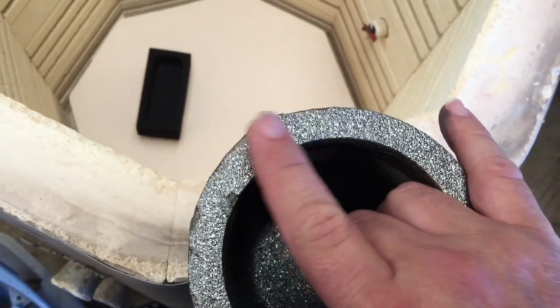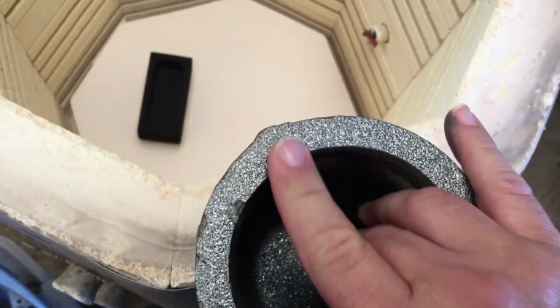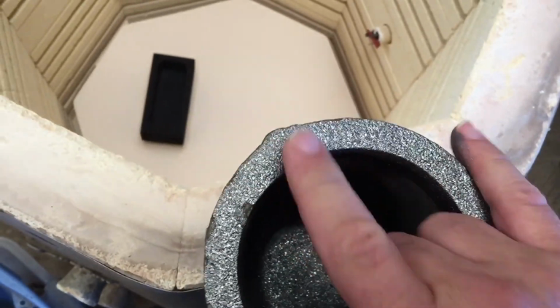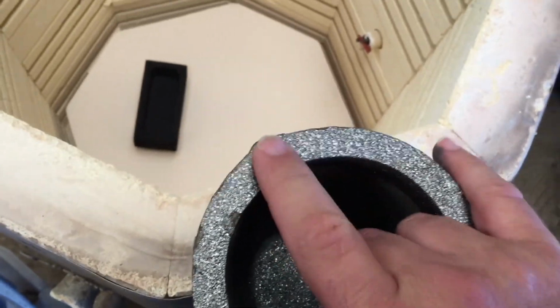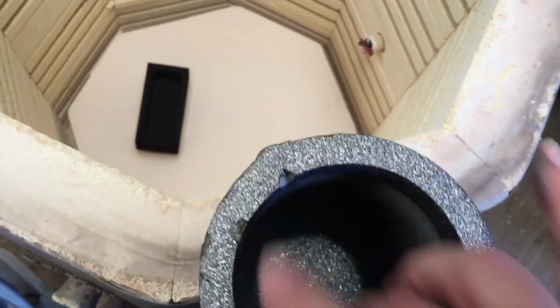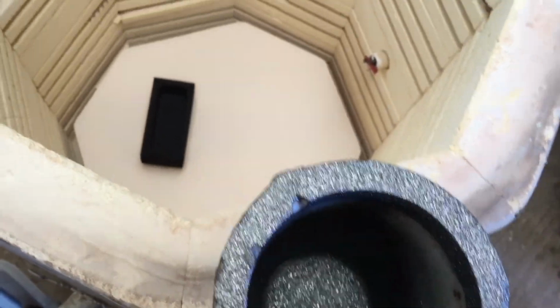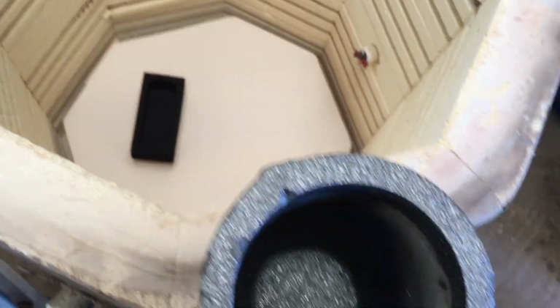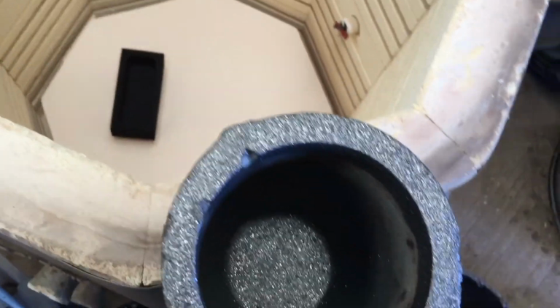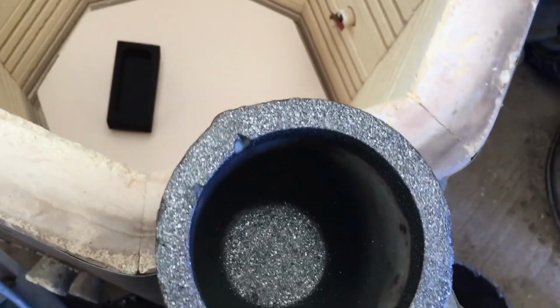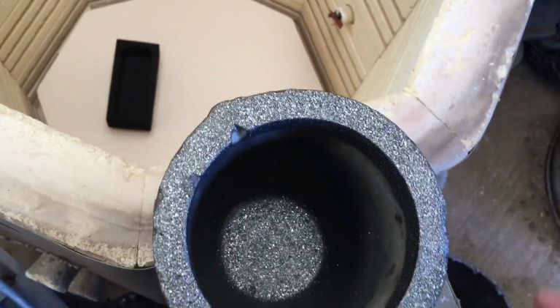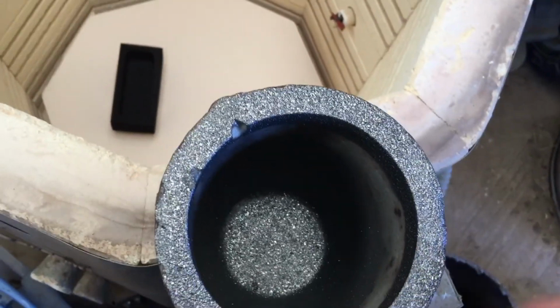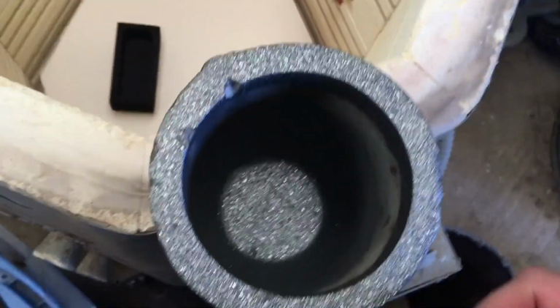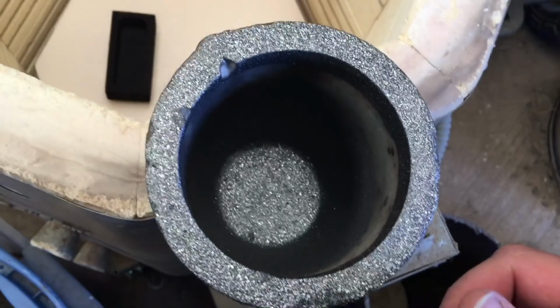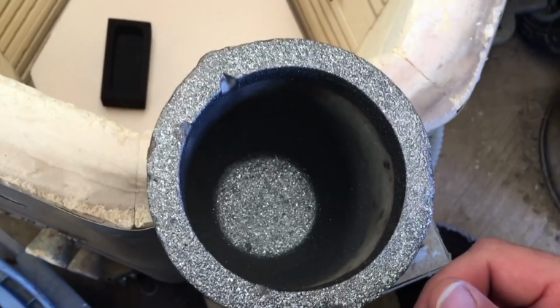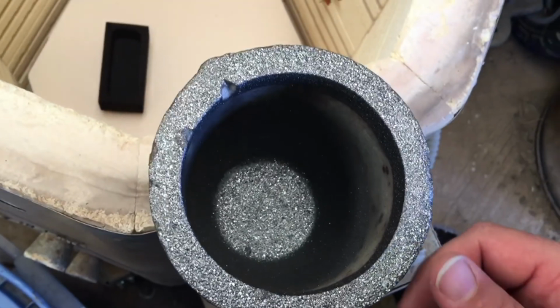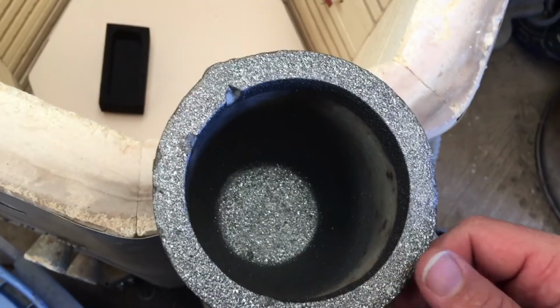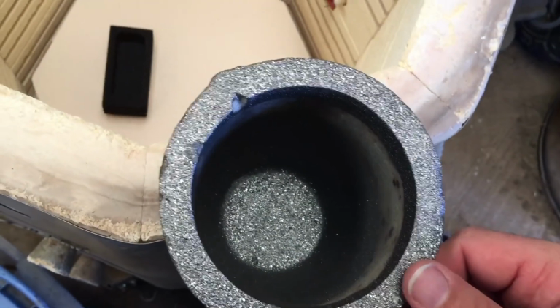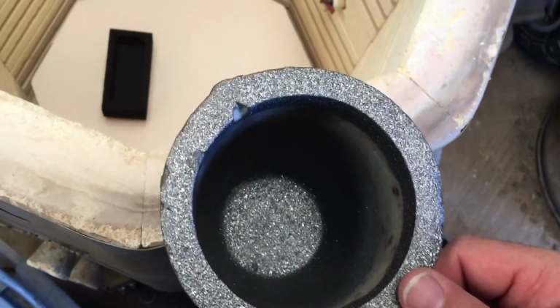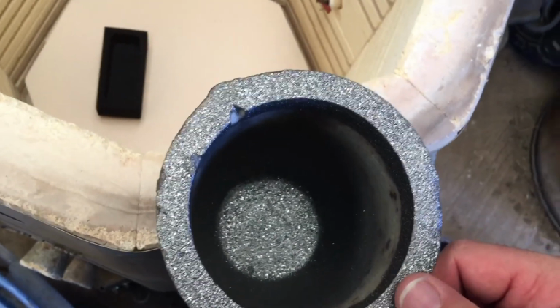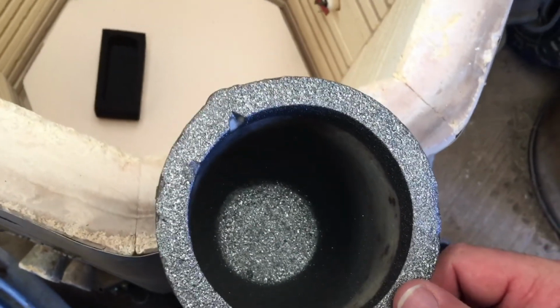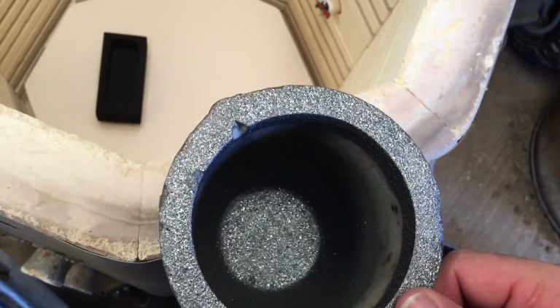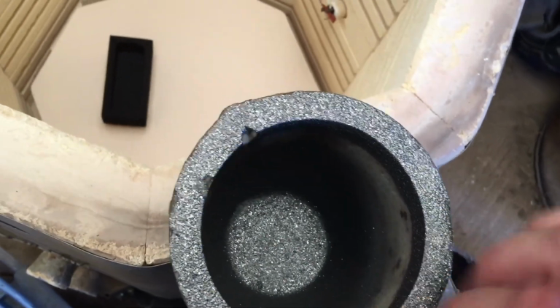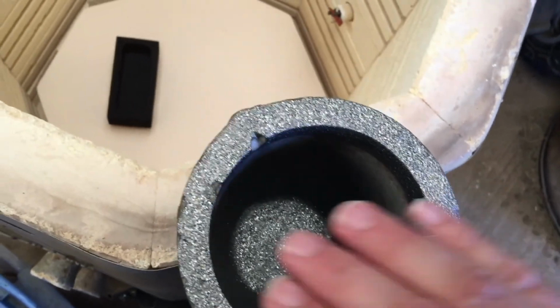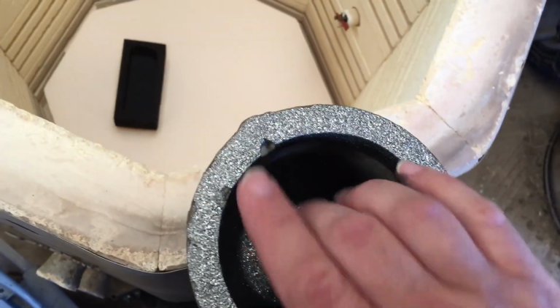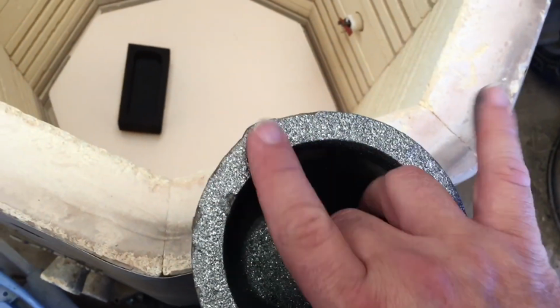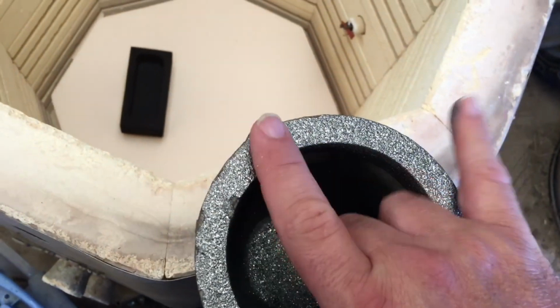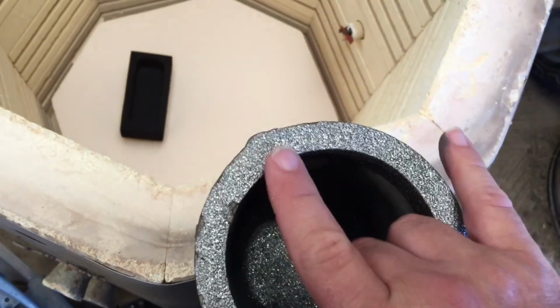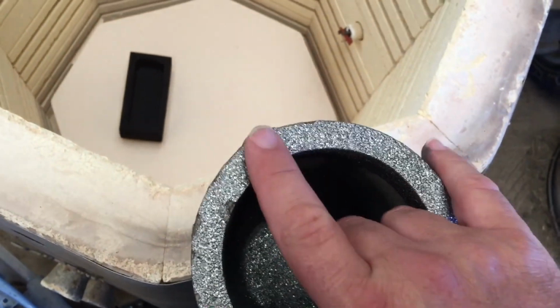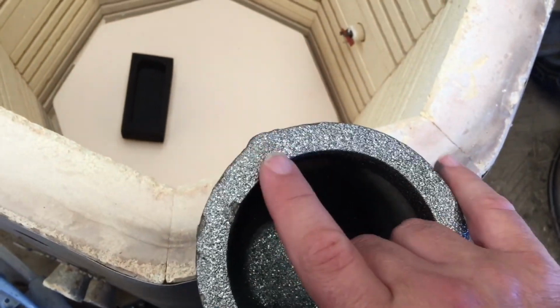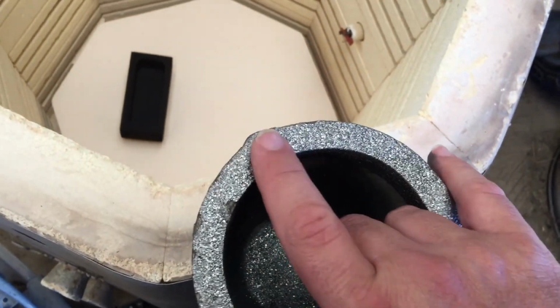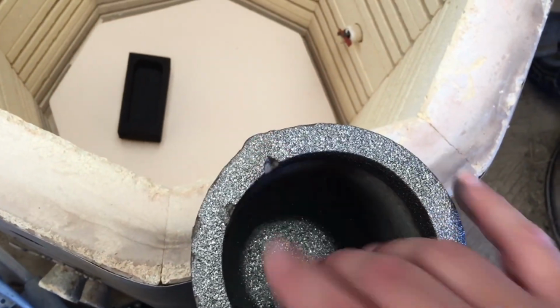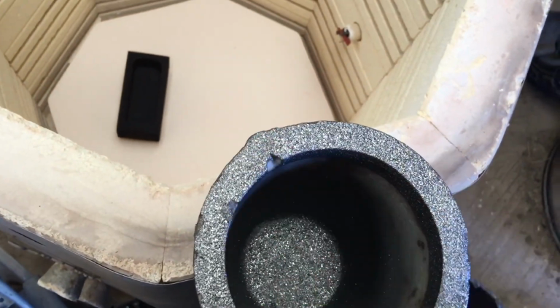This thing didn't come with a really good spout. If you can see this right here, it's just barely there. So I think I'm going to take a file before I actually pour out of it and file it down a little bit.